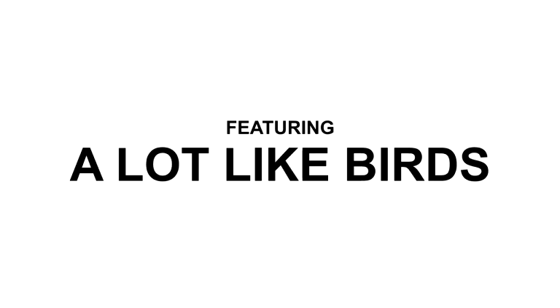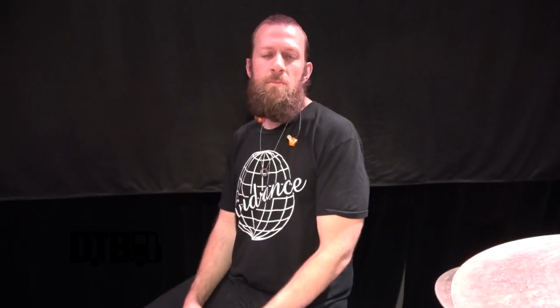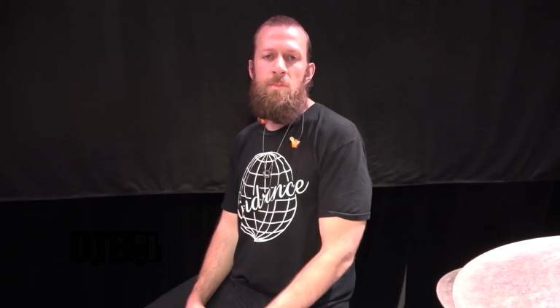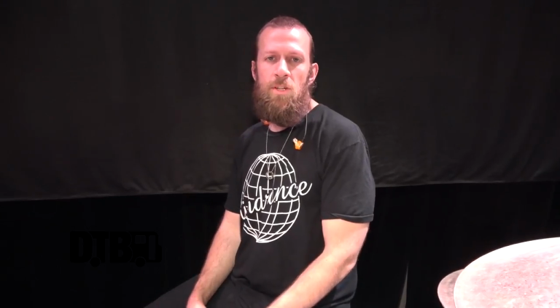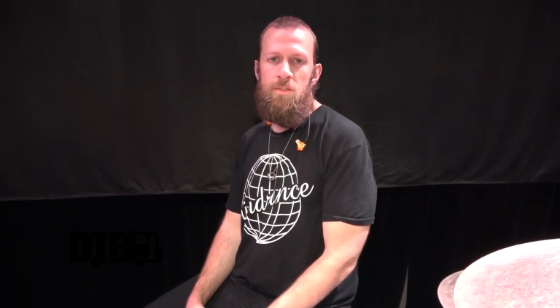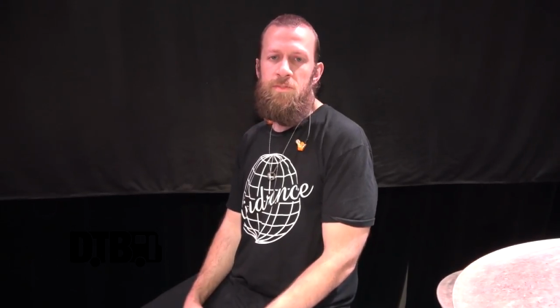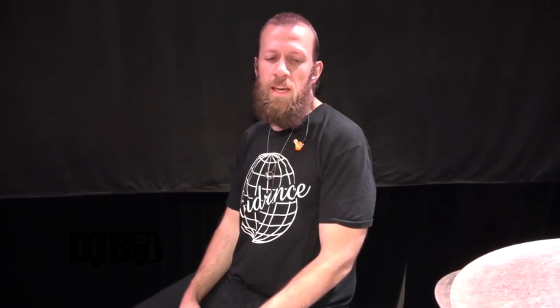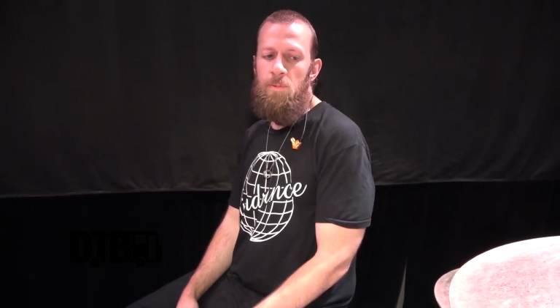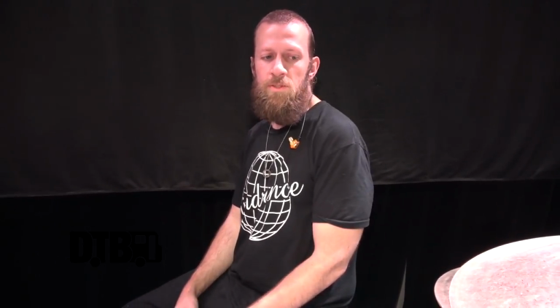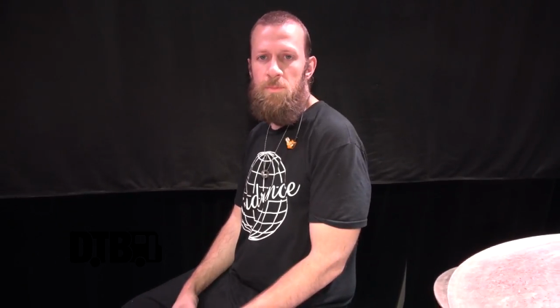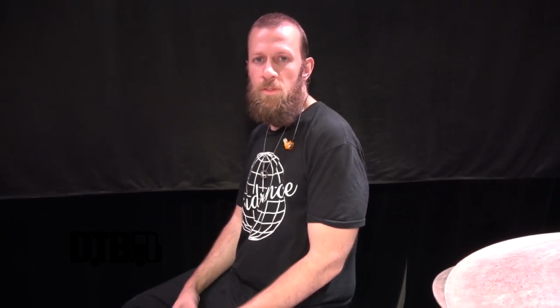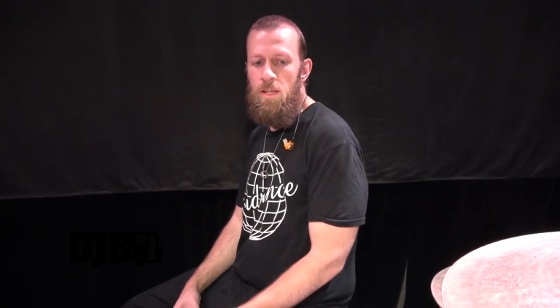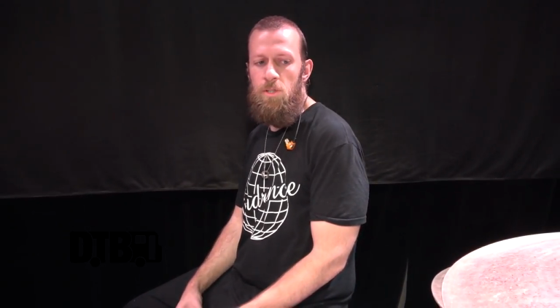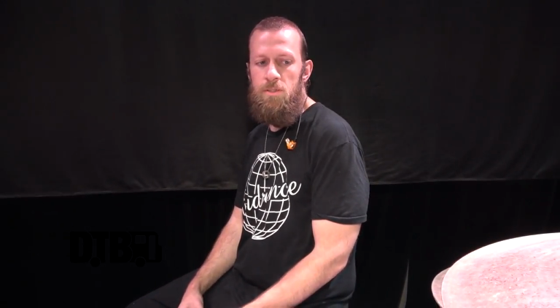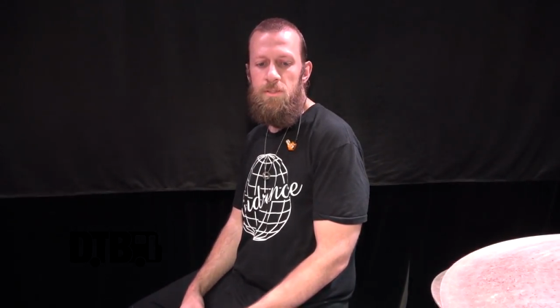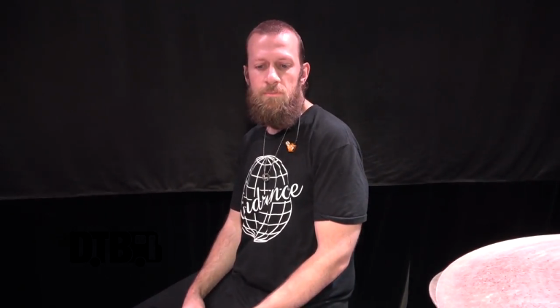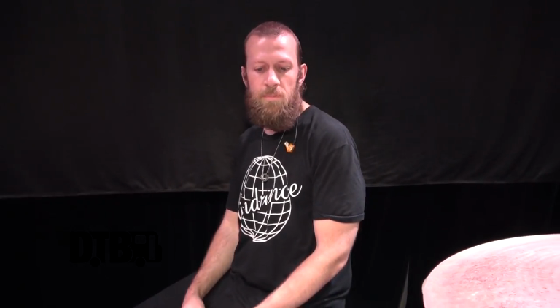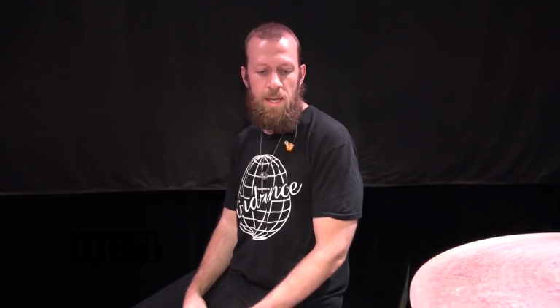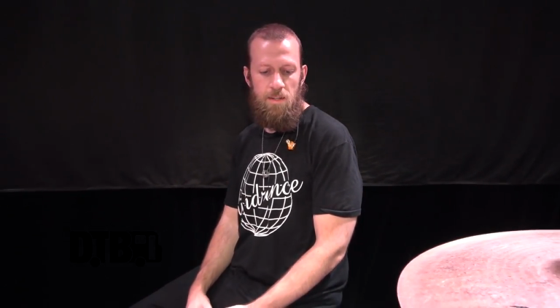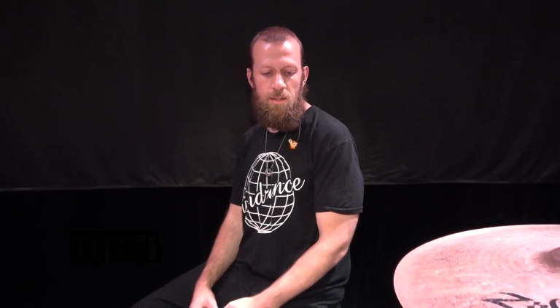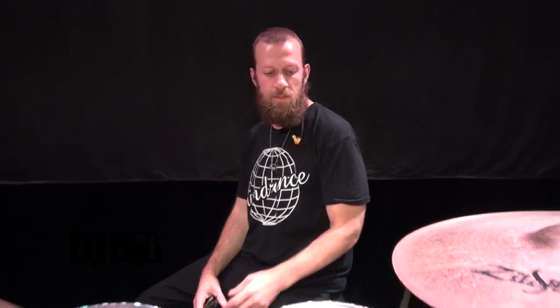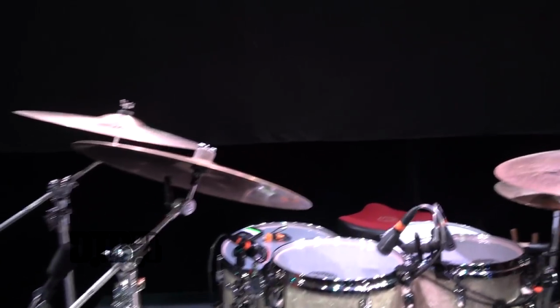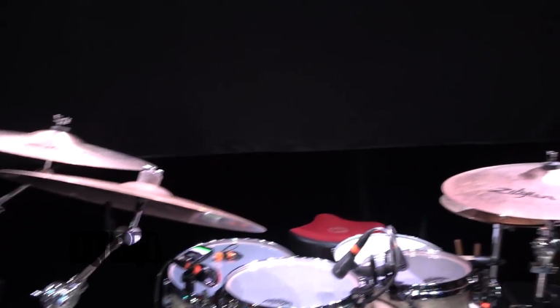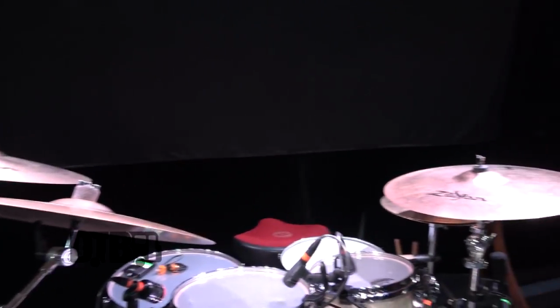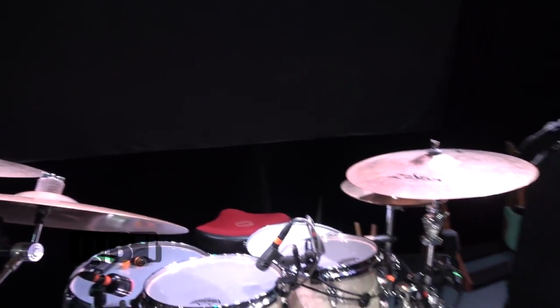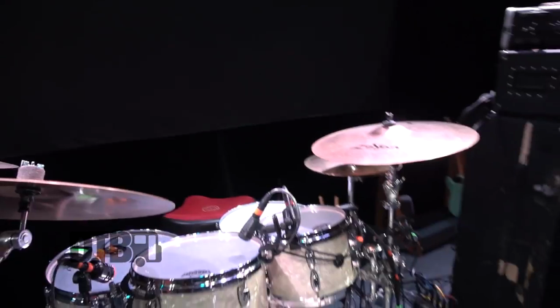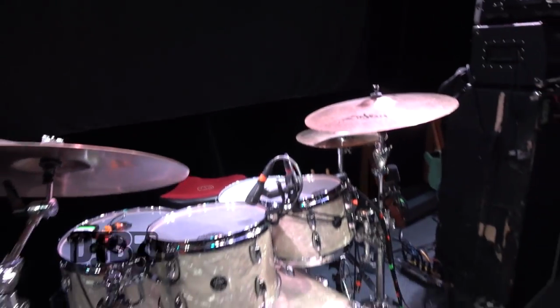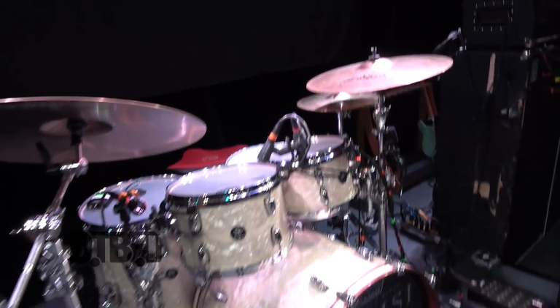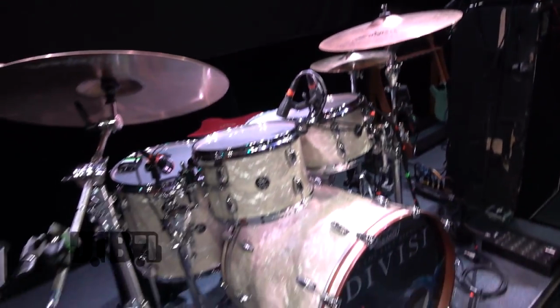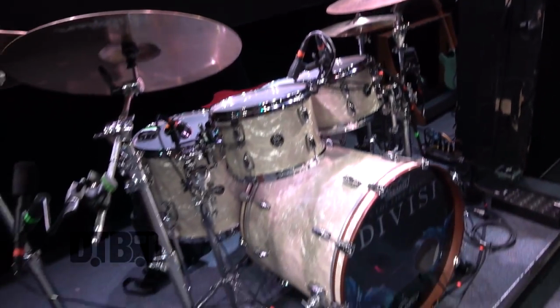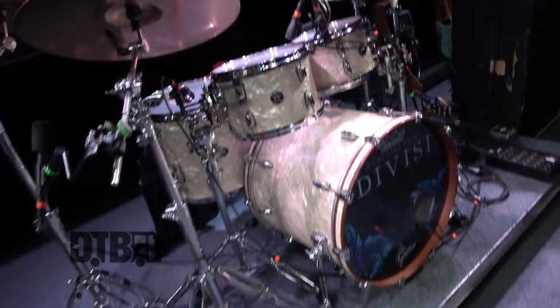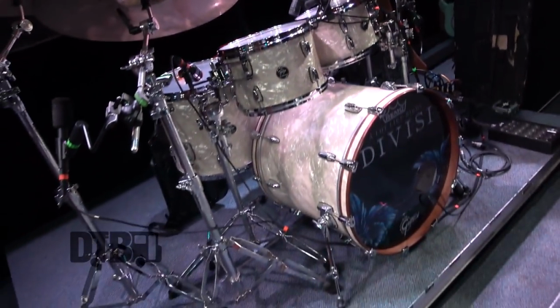My name is Joseph, and I play drums for A Lot Like Birds, and this is a Gretsch Renown Maple.